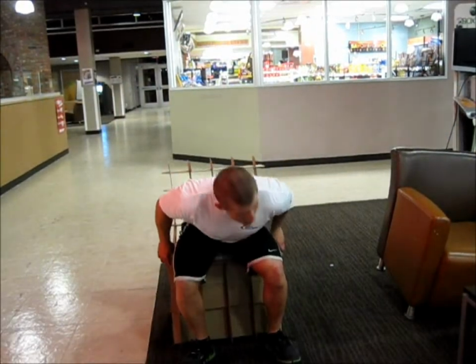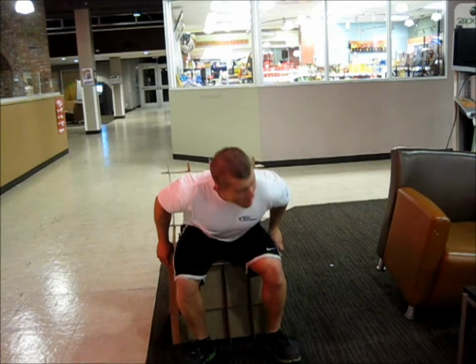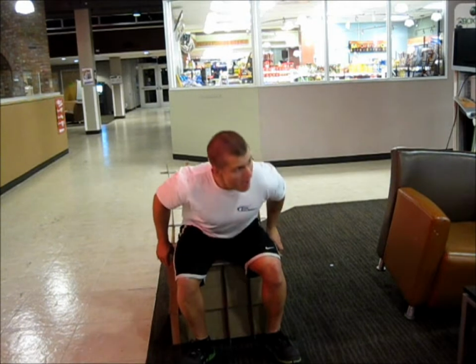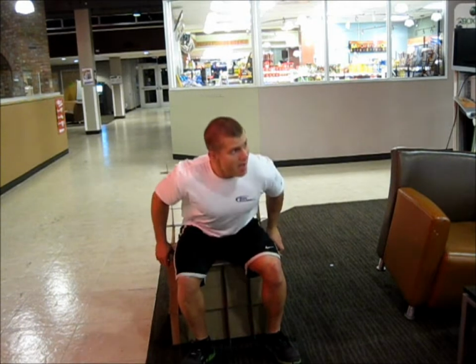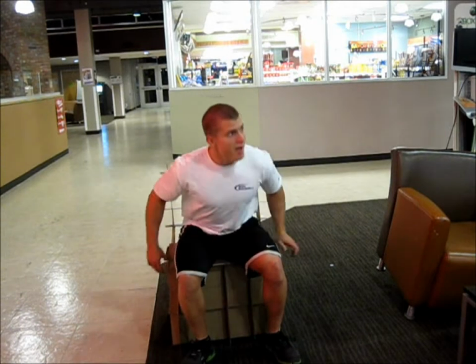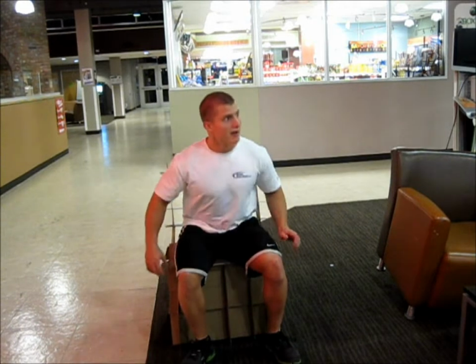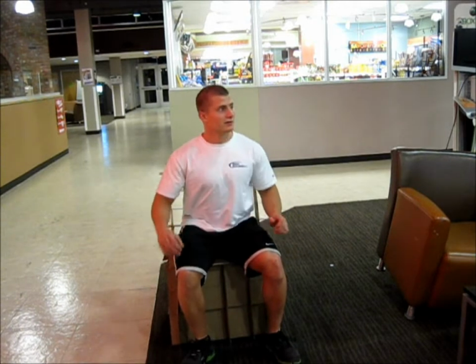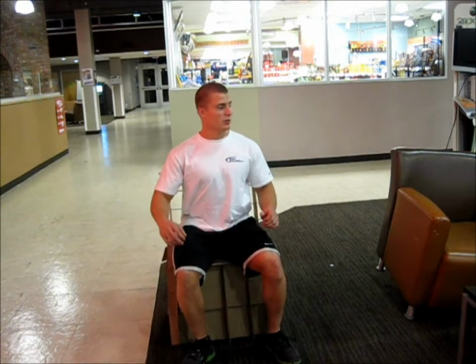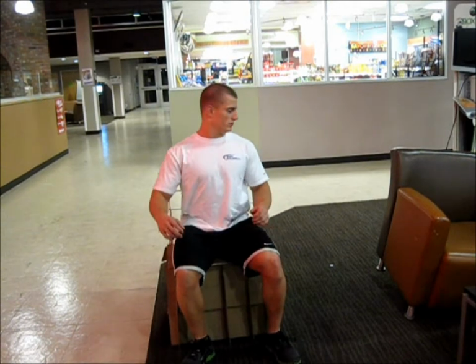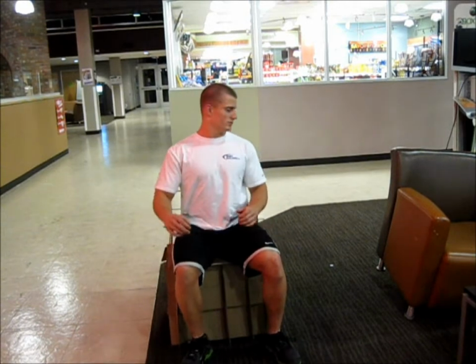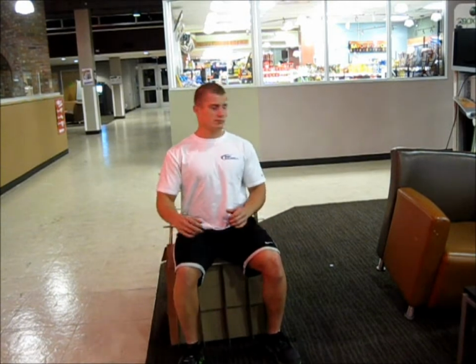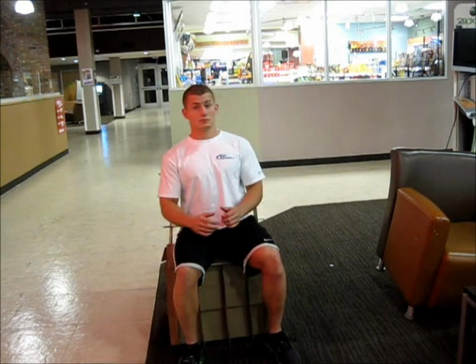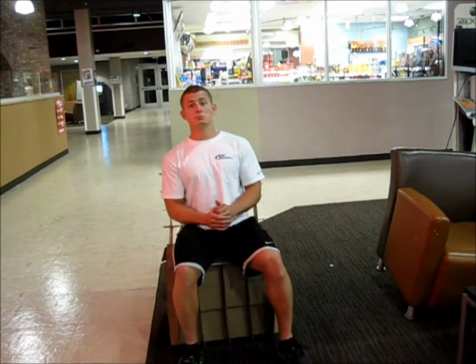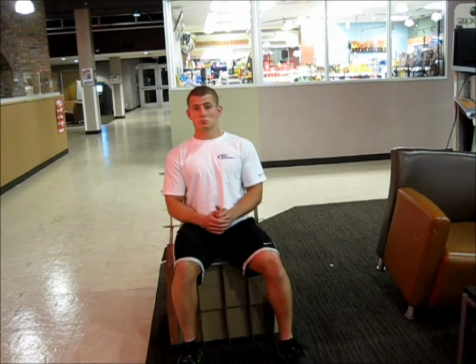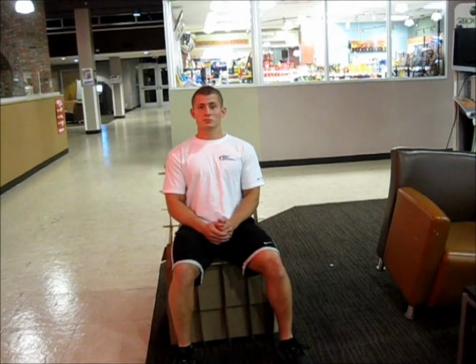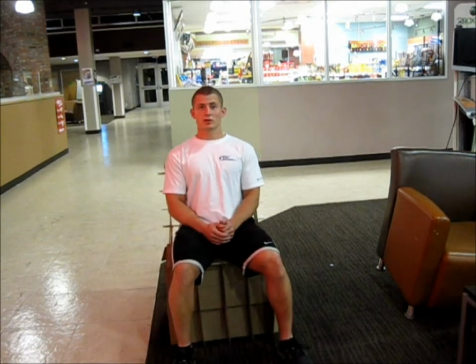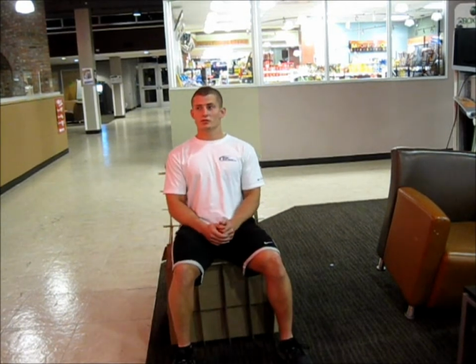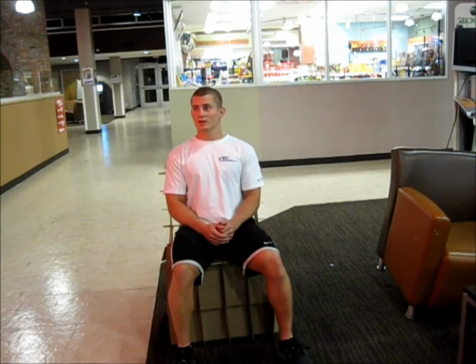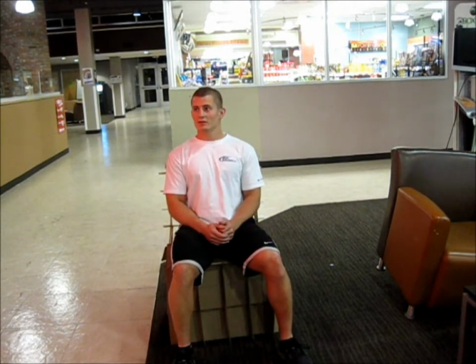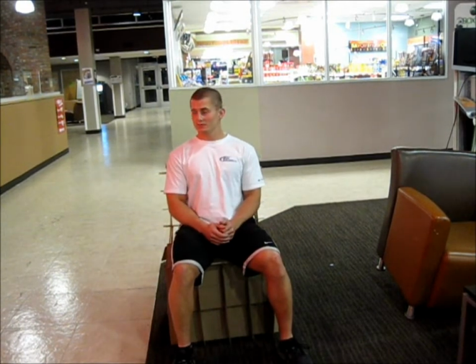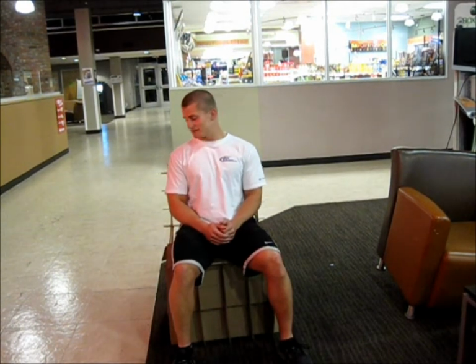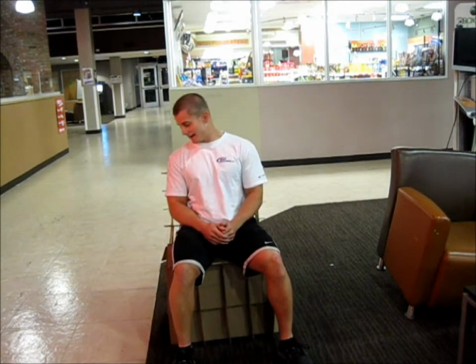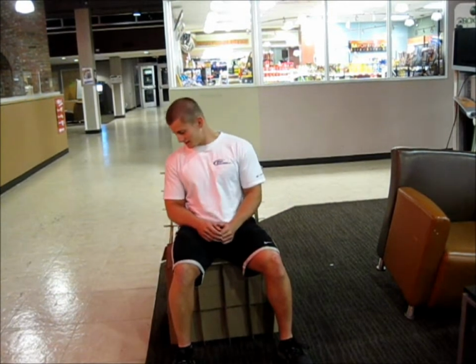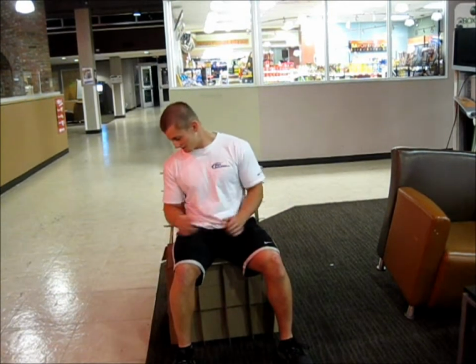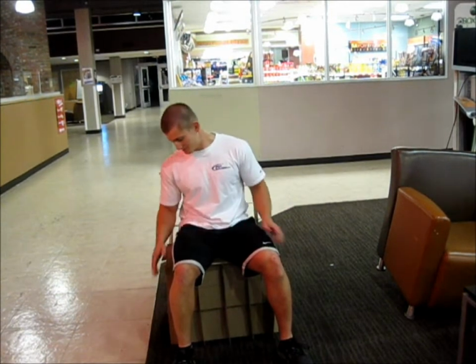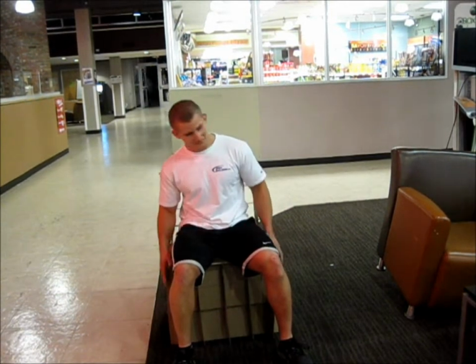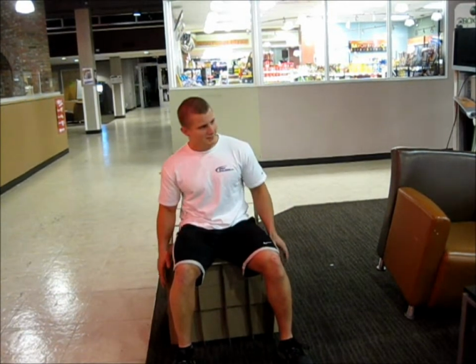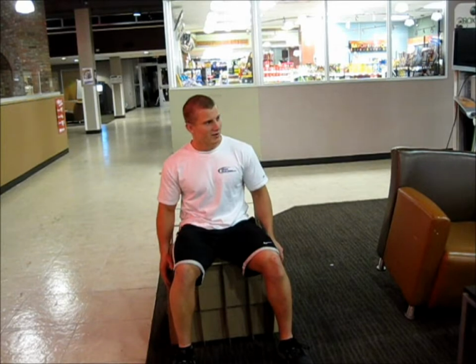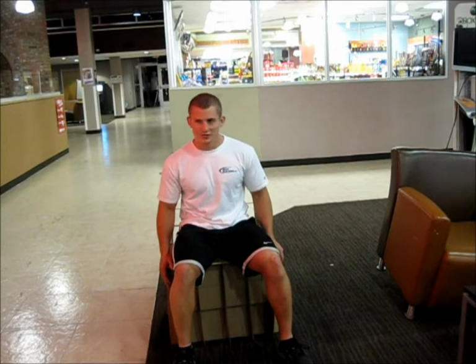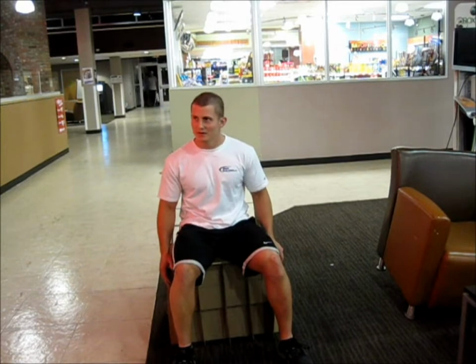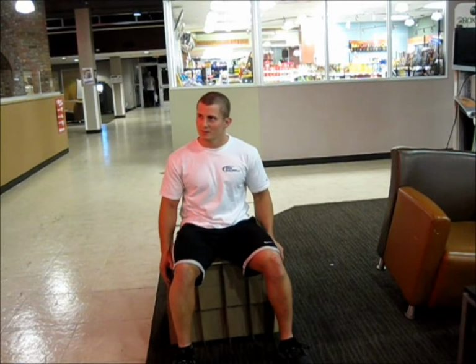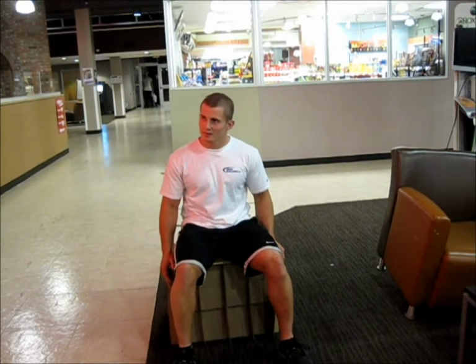Our chair became aesthetically pleasing and comfortable, and was tested for strength and durability by three sturdy and brave individuals.